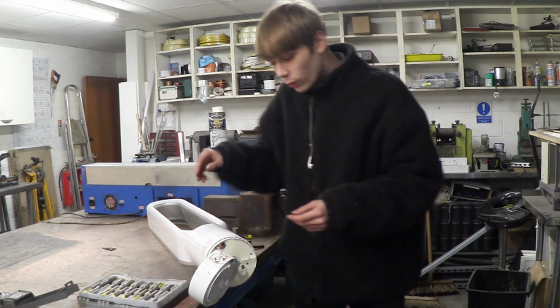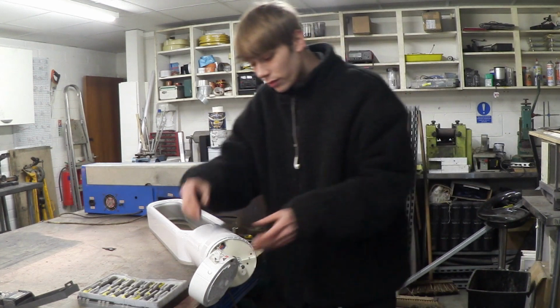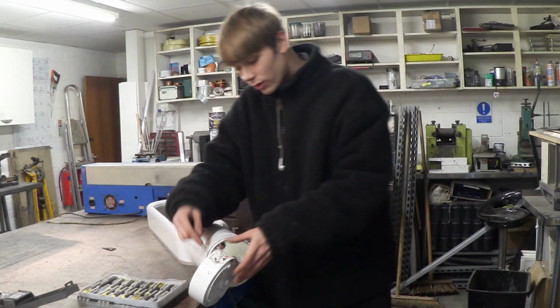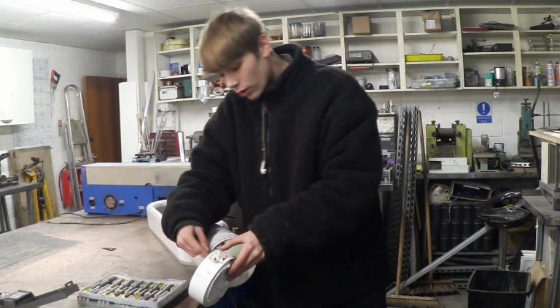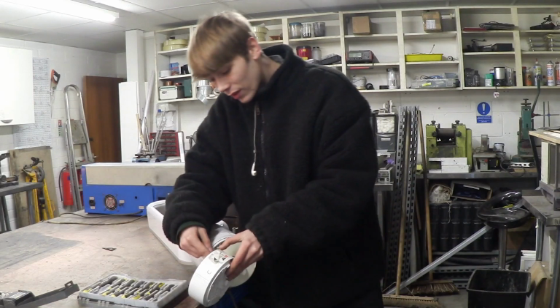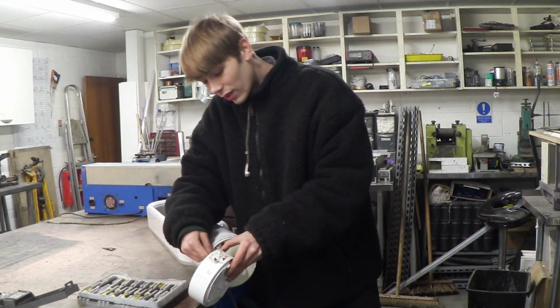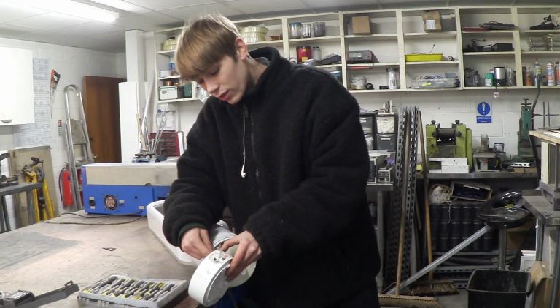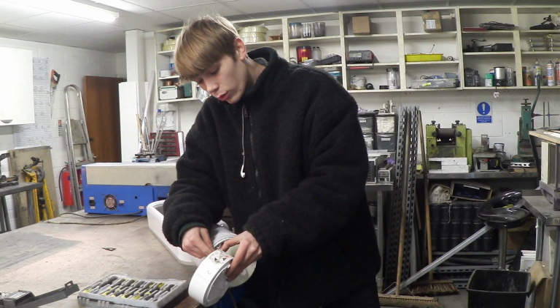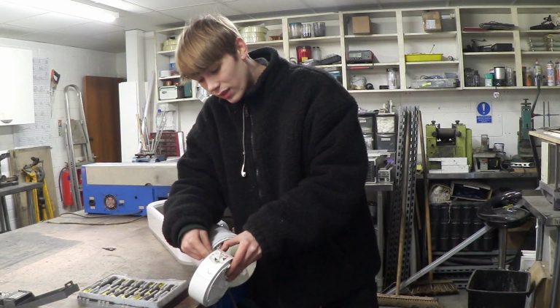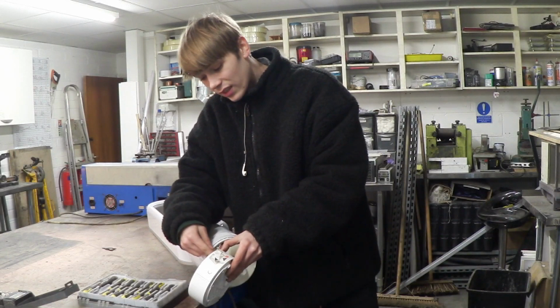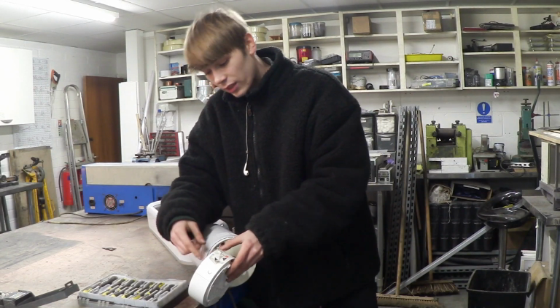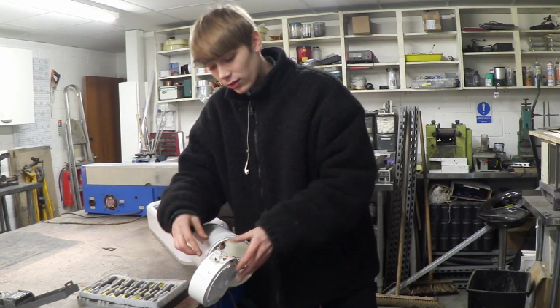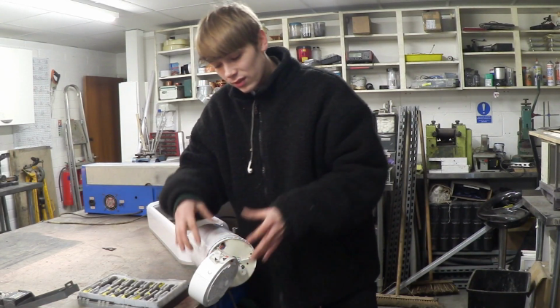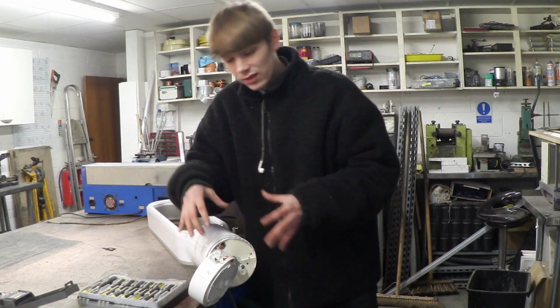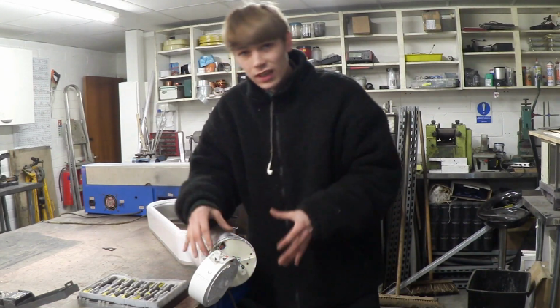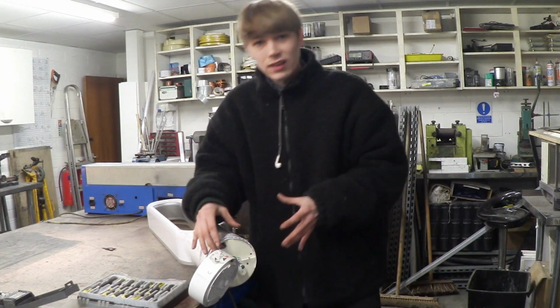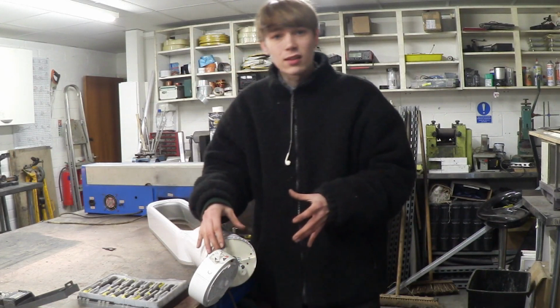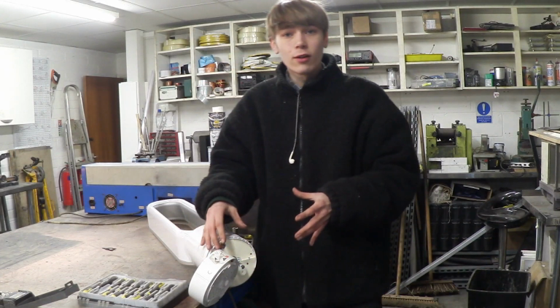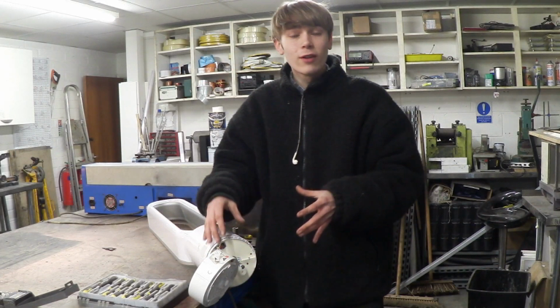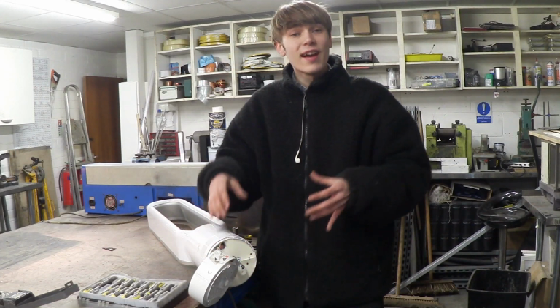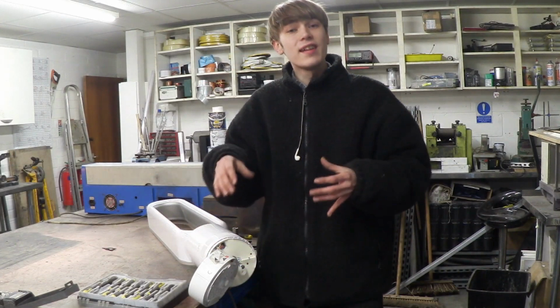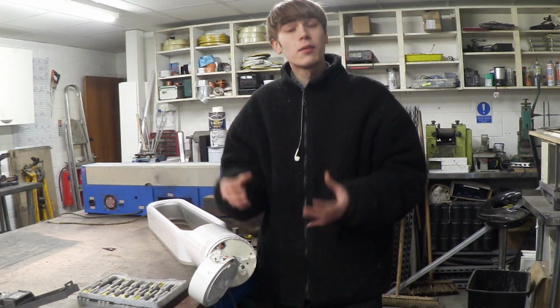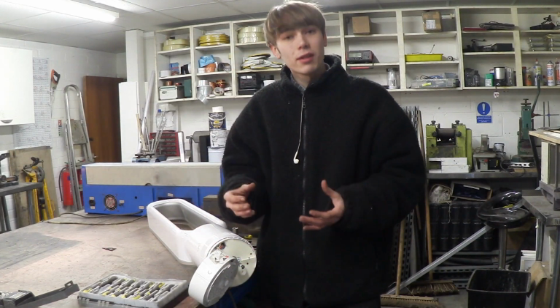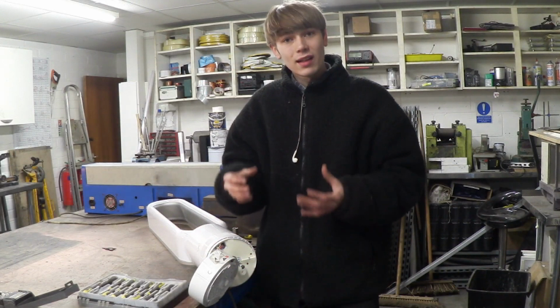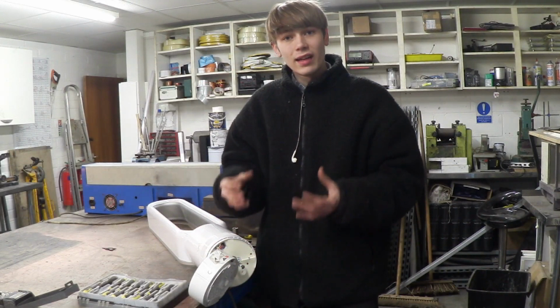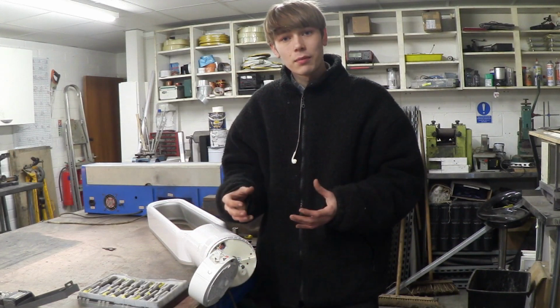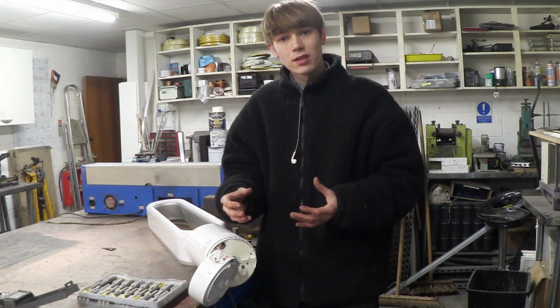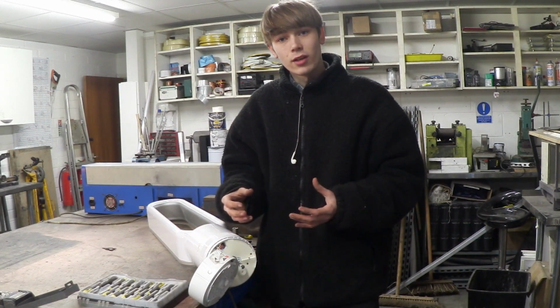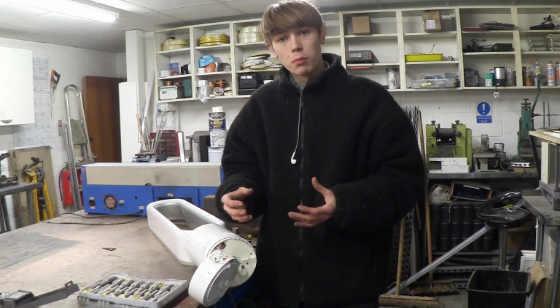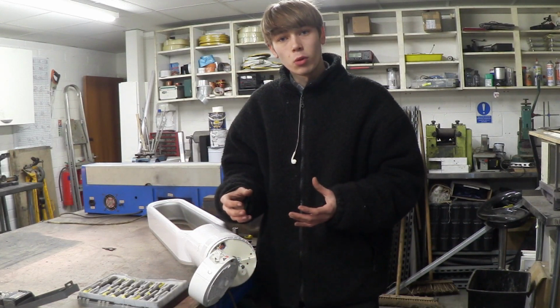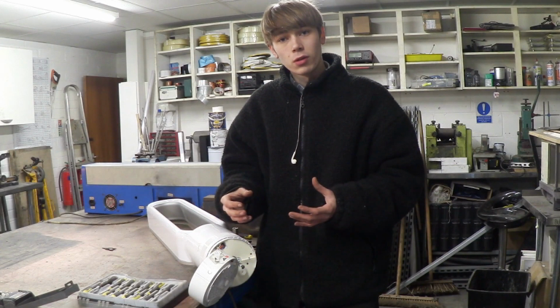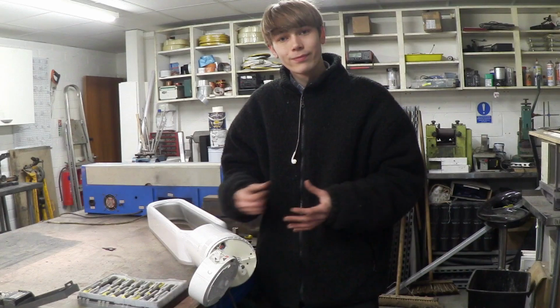So what I'm going to do is undo all these connections, take this off, and then I'm going to clean up the circuit board.